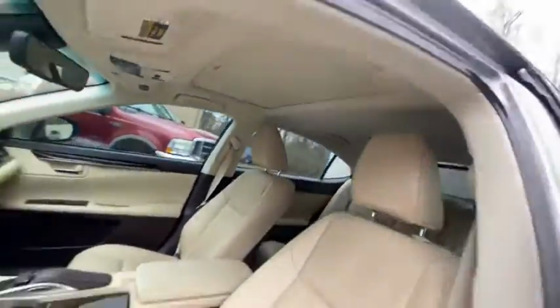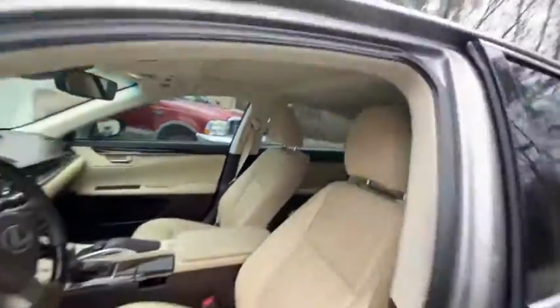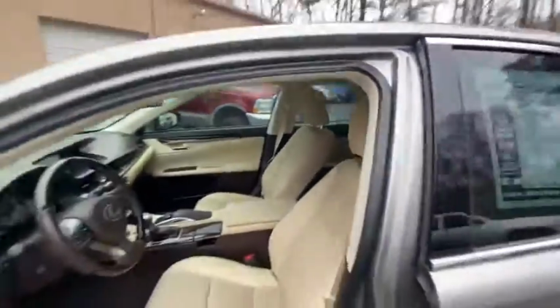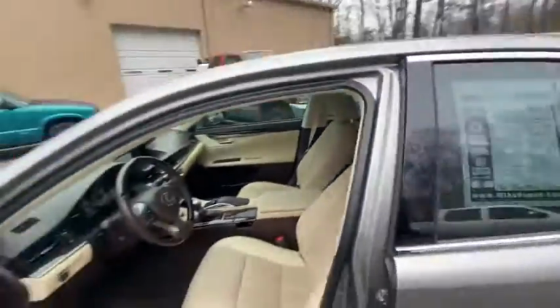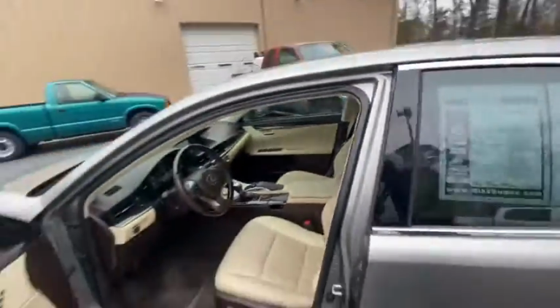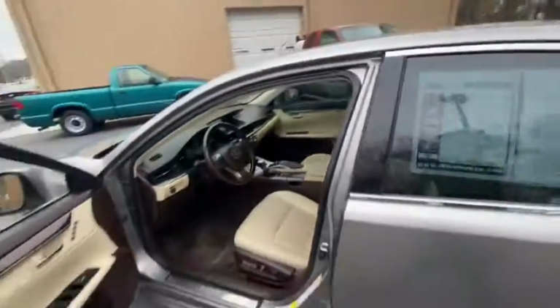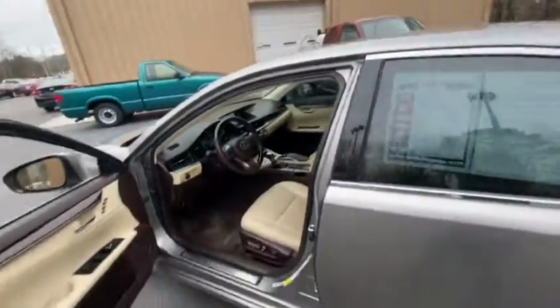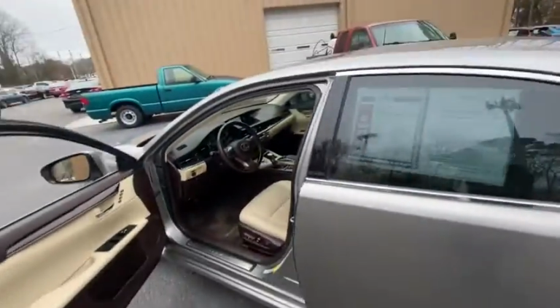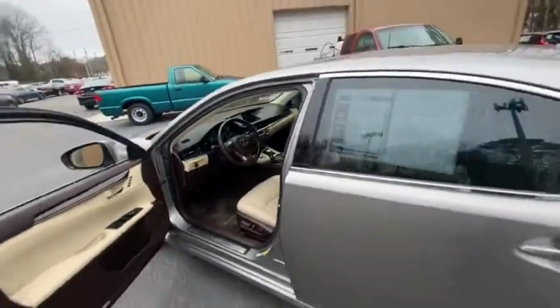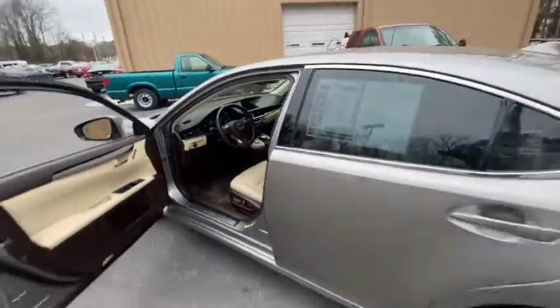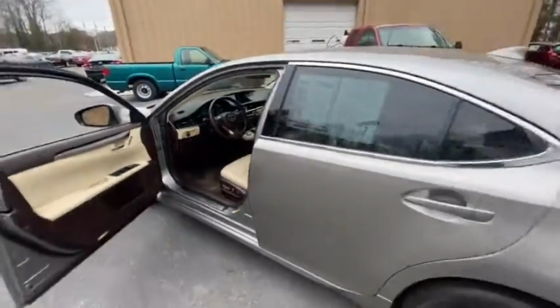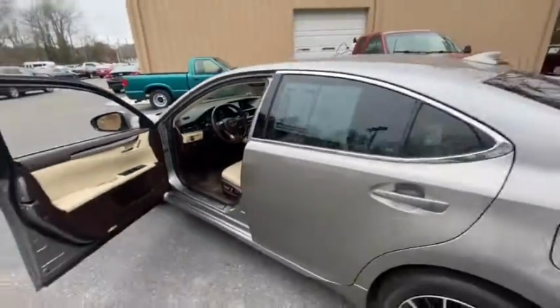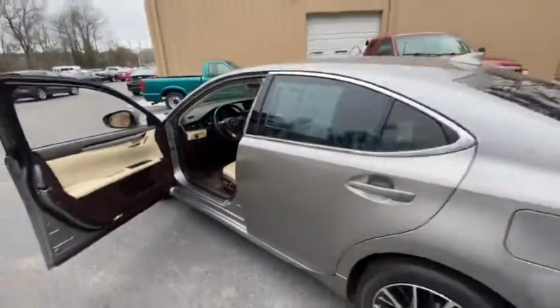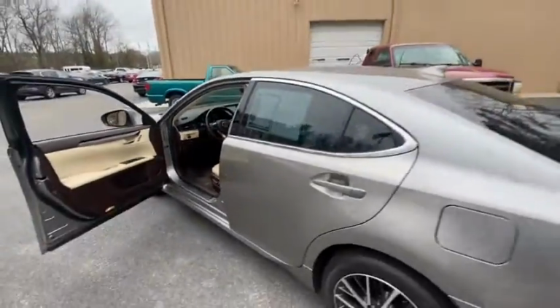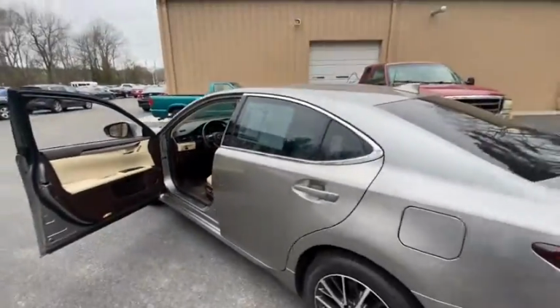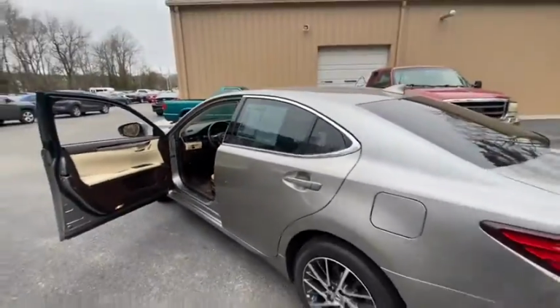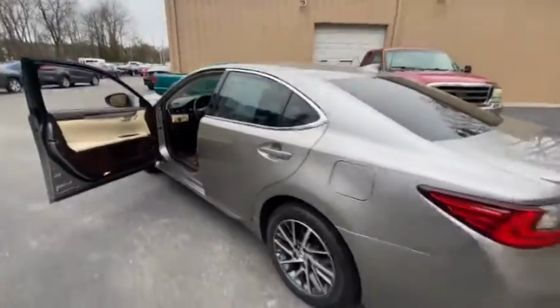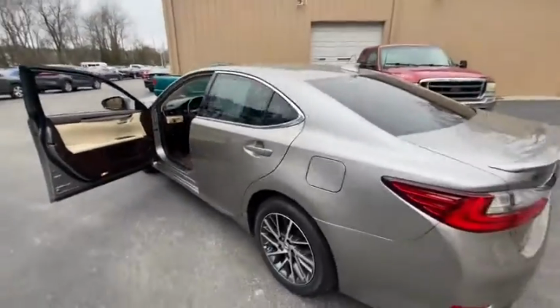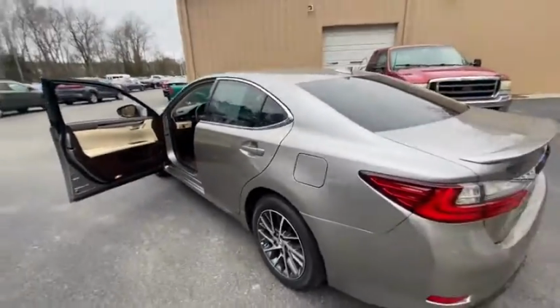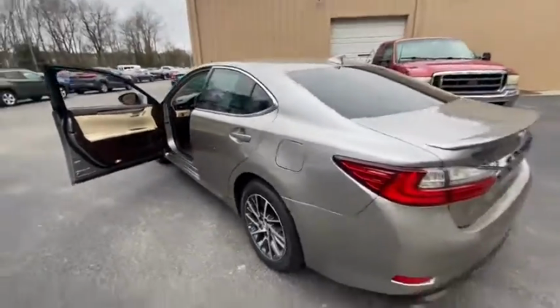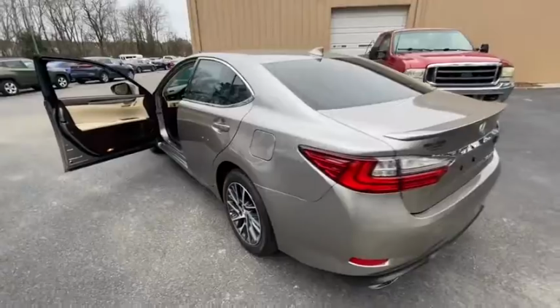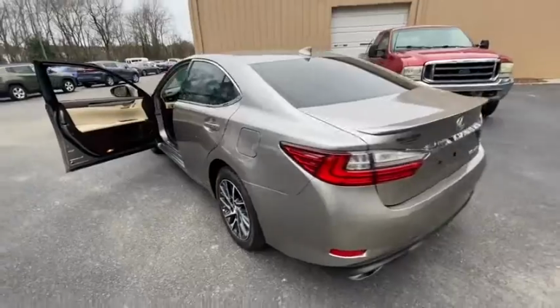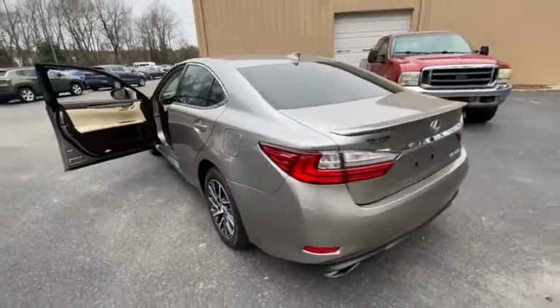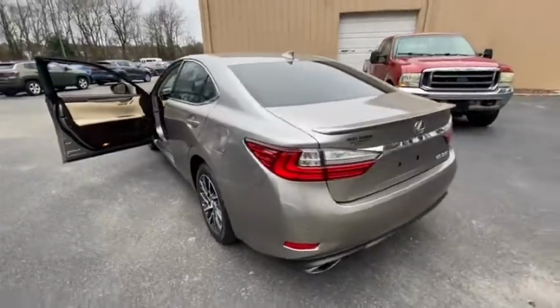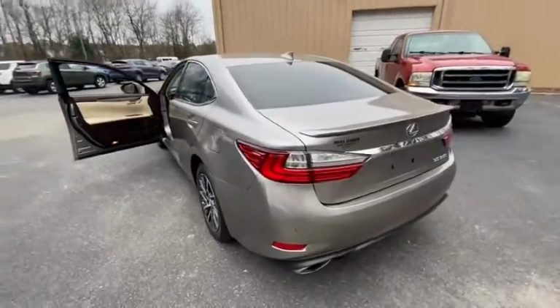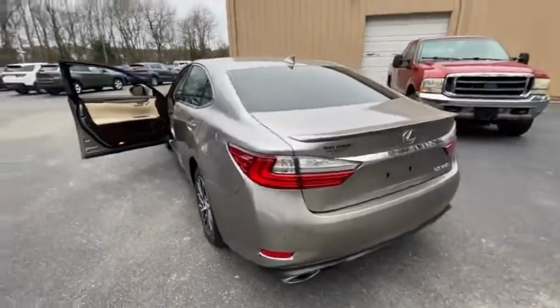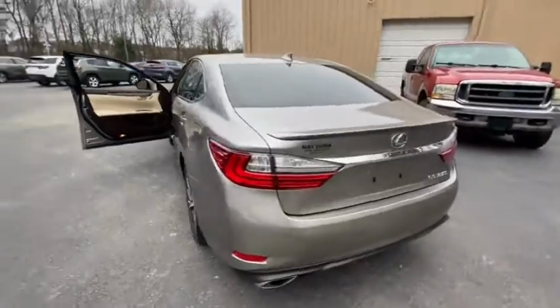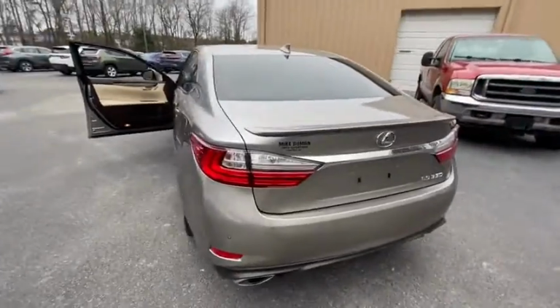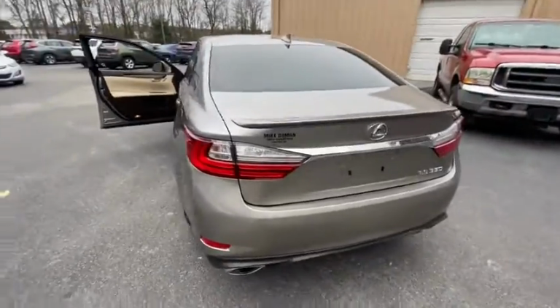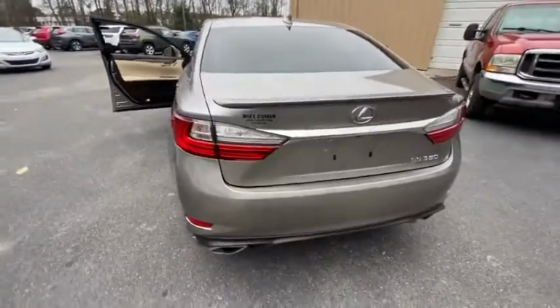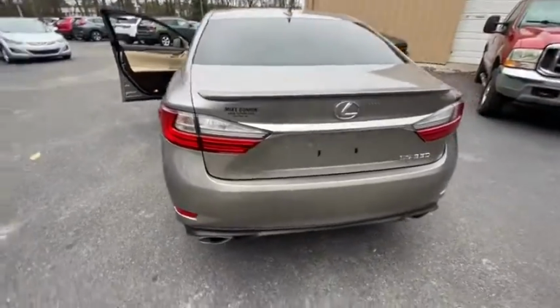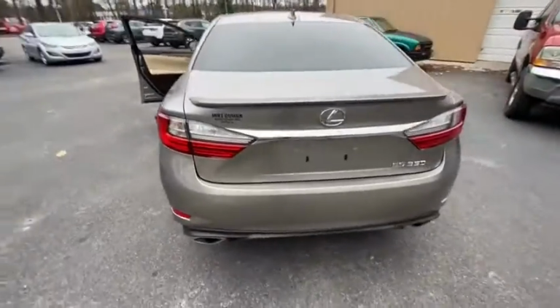Security system, compass, fog lights, trip computer, panic alarm, leather, brake assist.